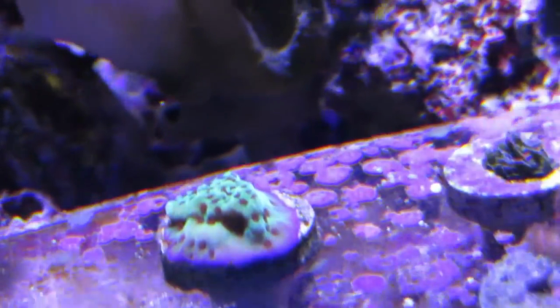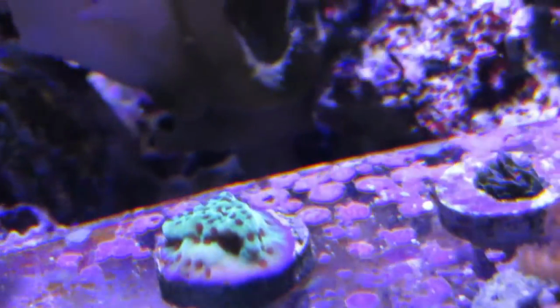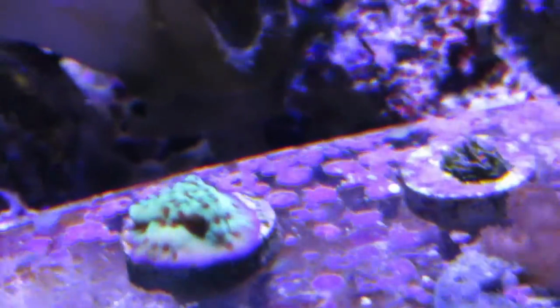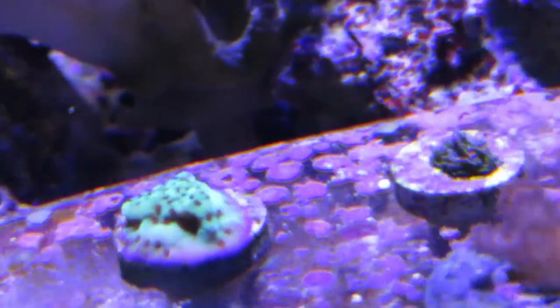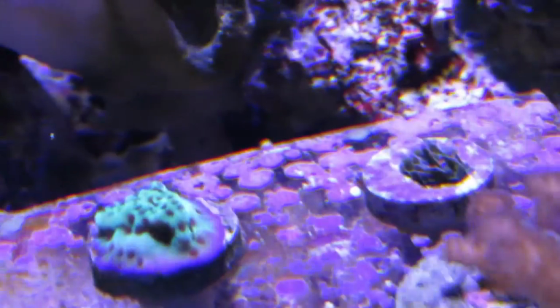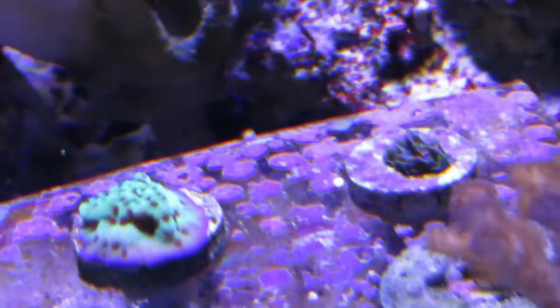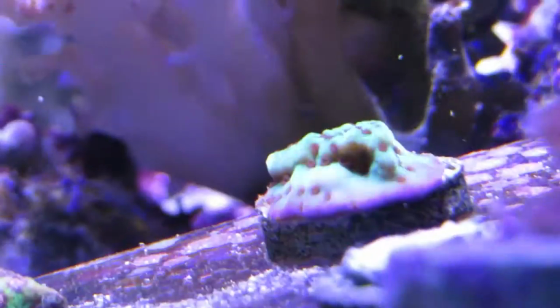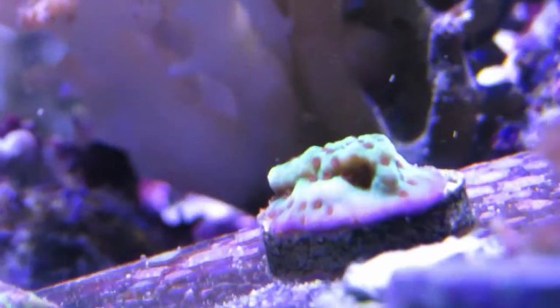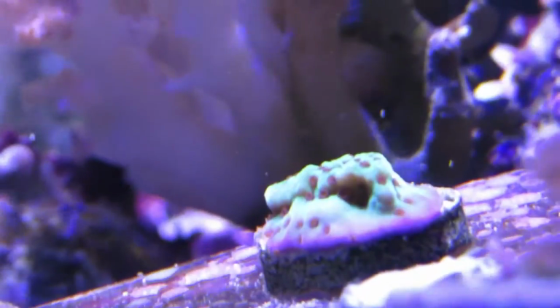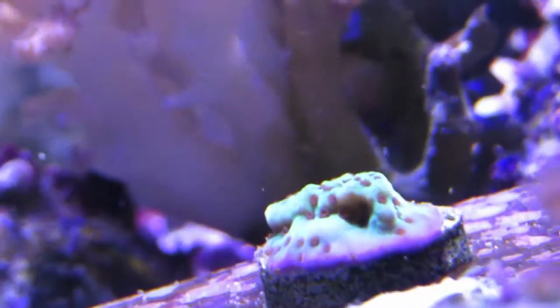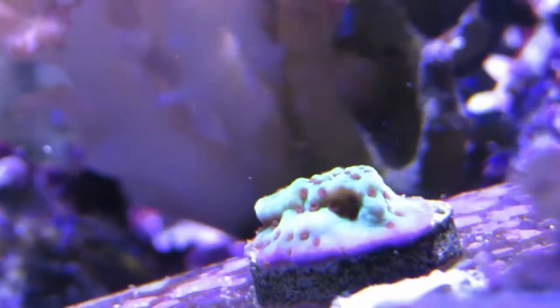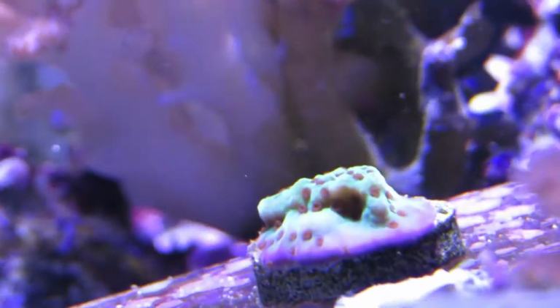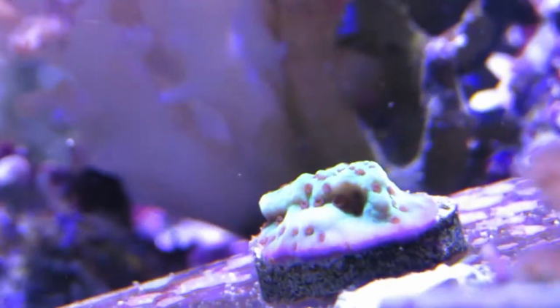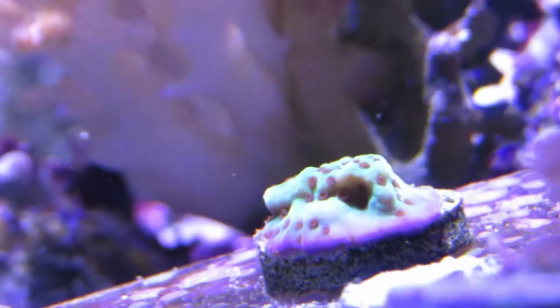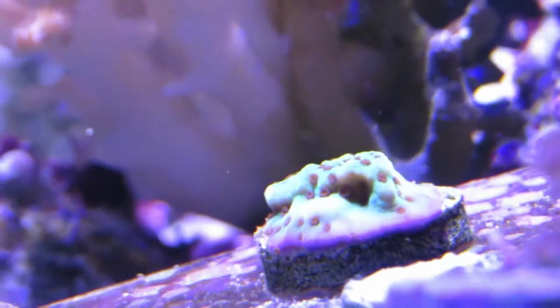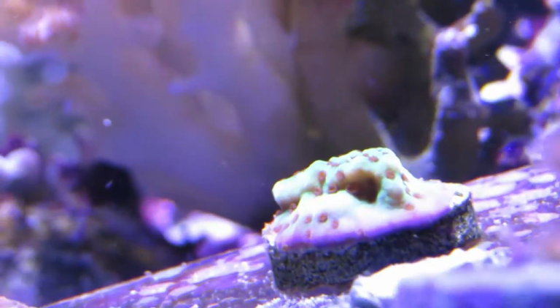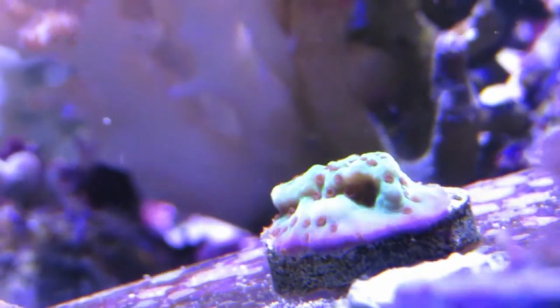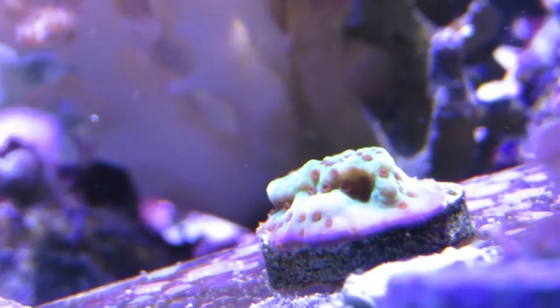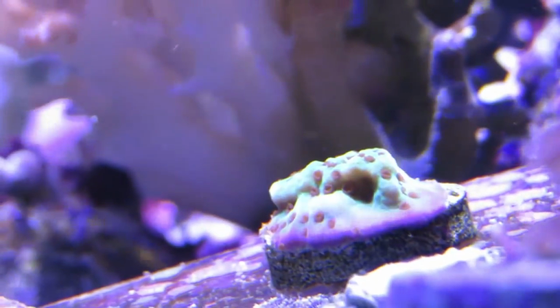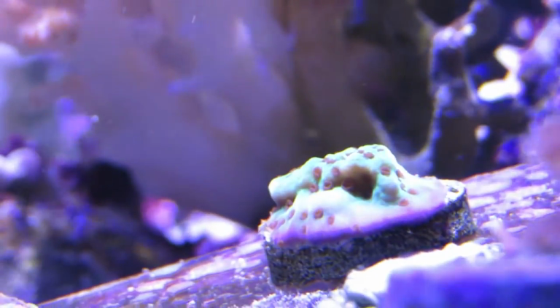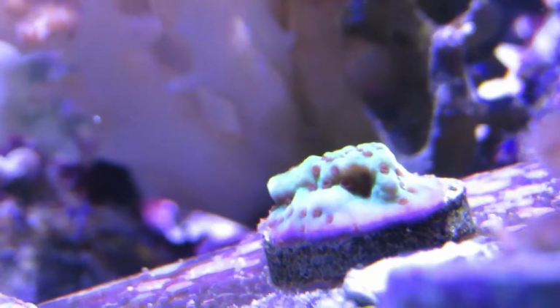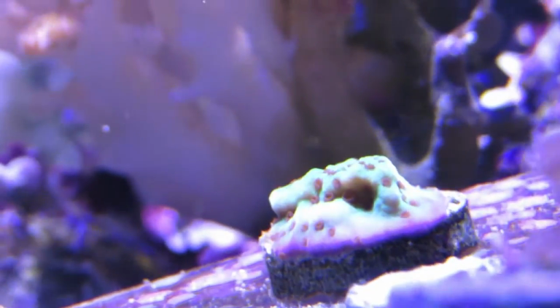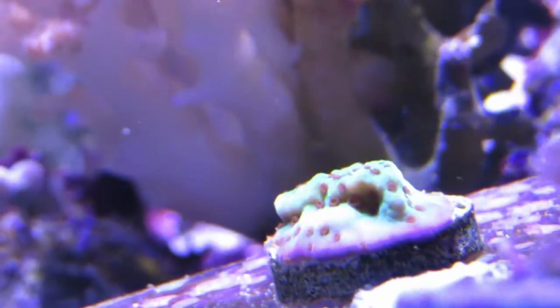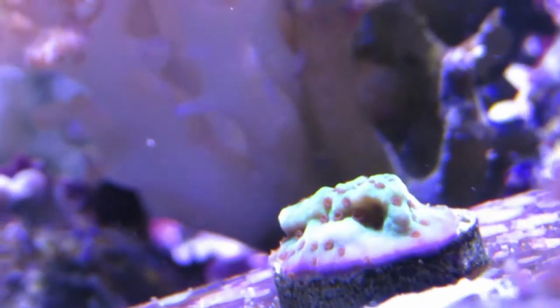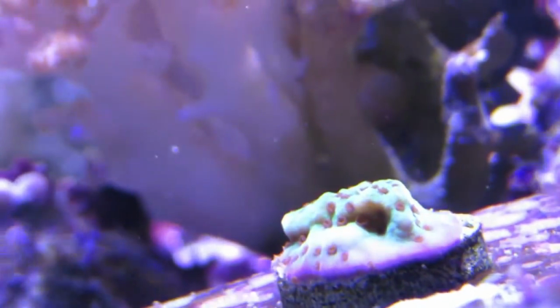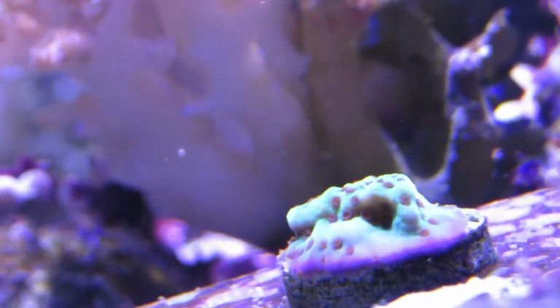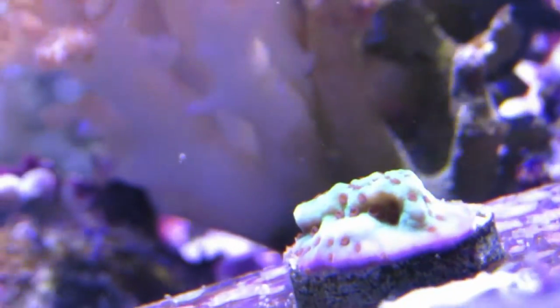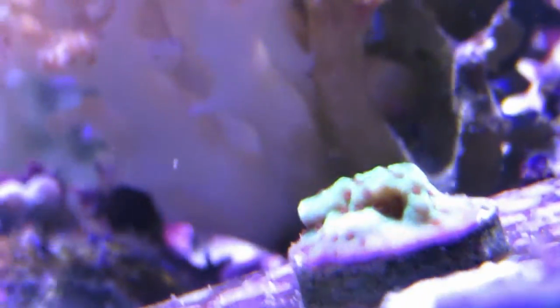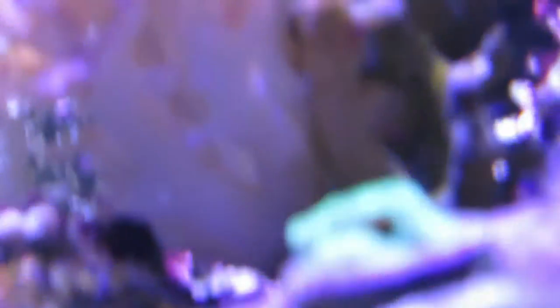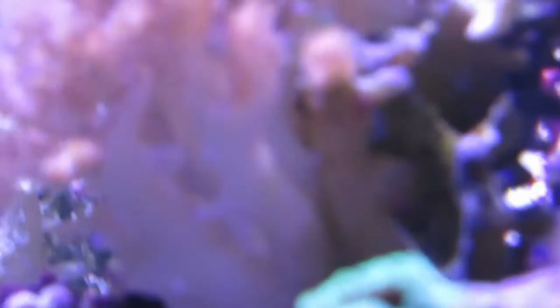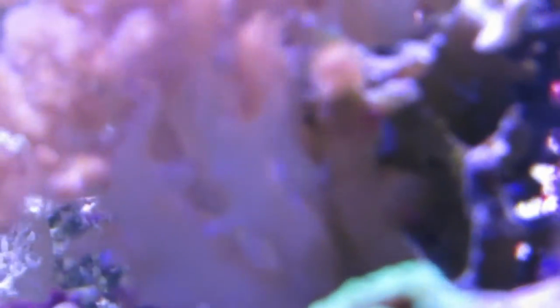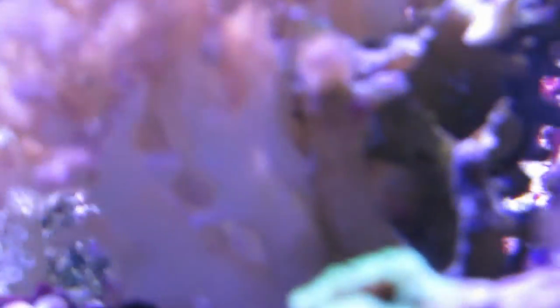Now thanks to the guys at Worldwide Corals in Orlando, Florida, I picked up a nice looking Jedi Mind Trick frag.